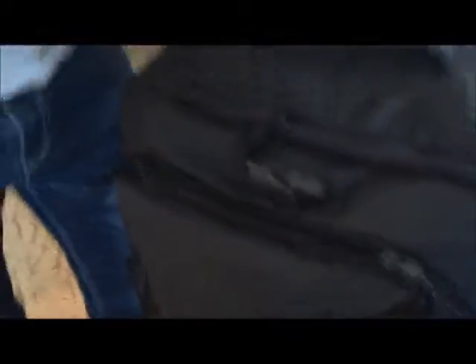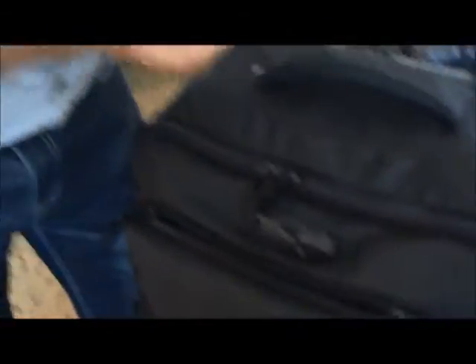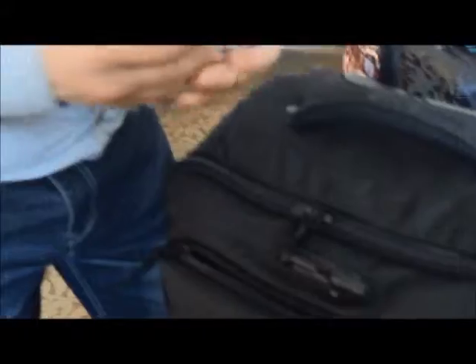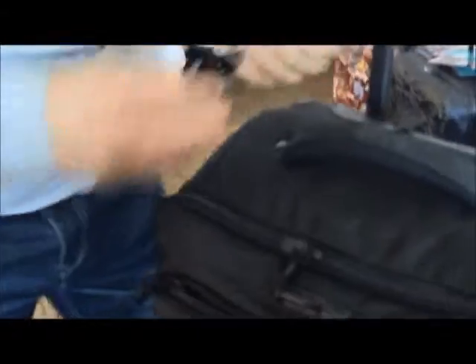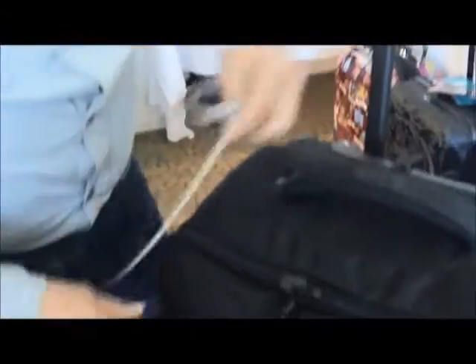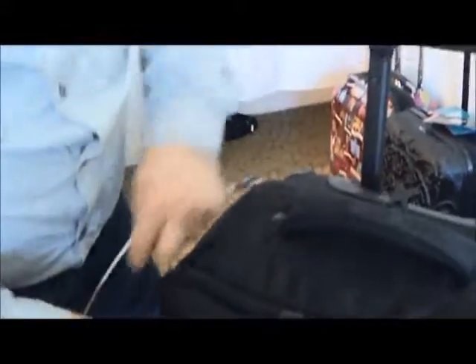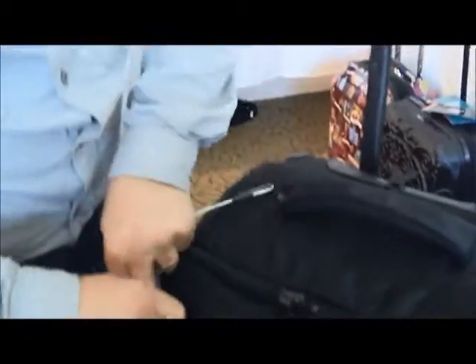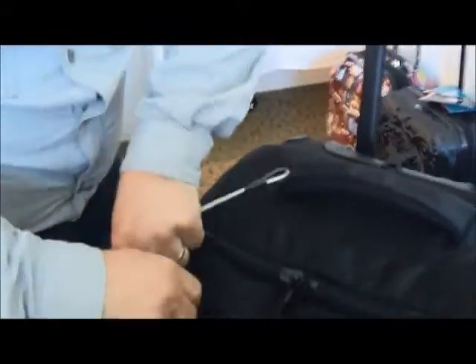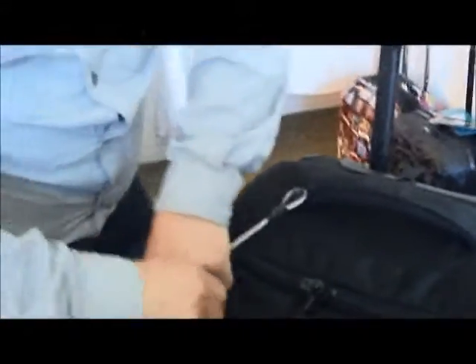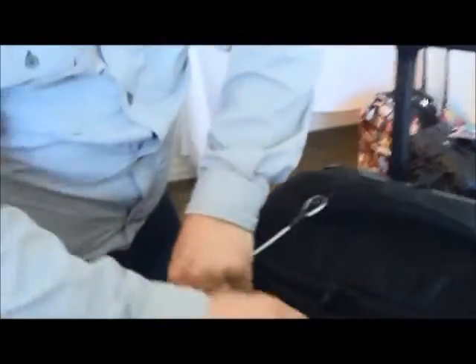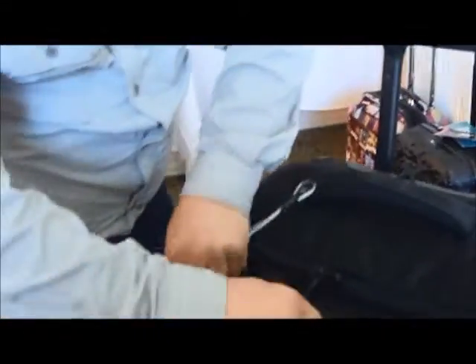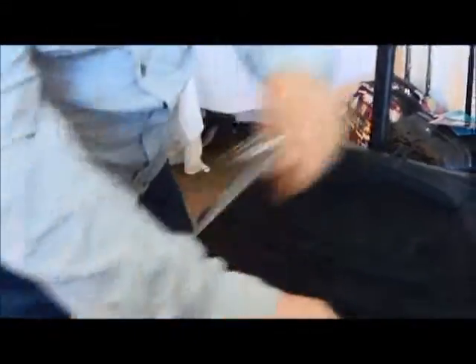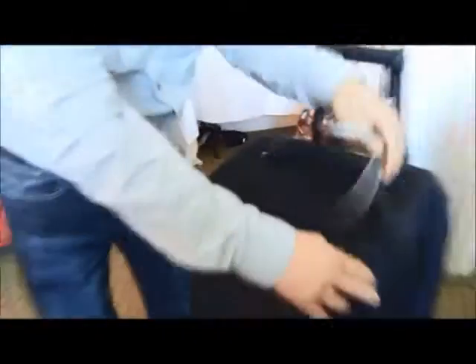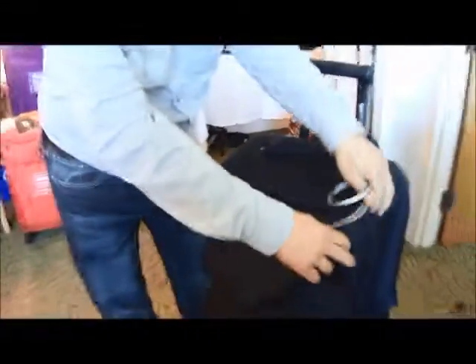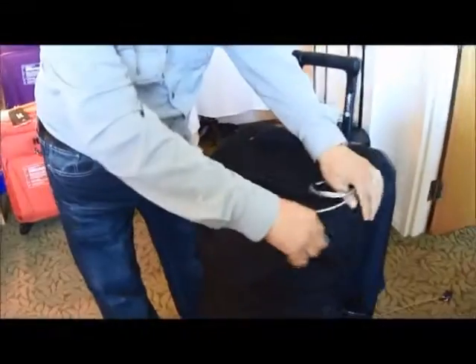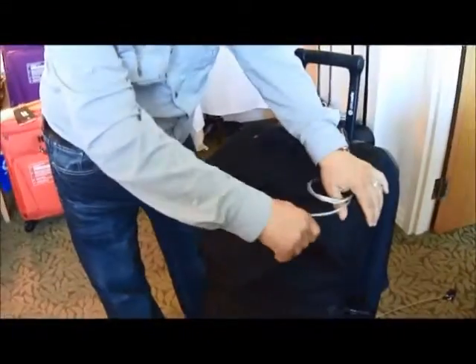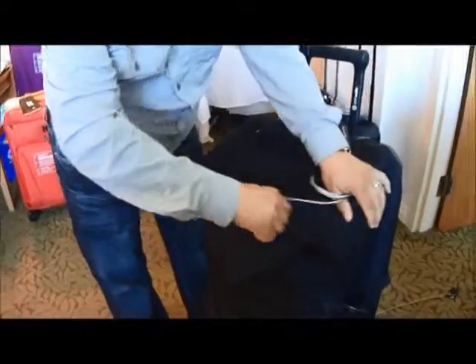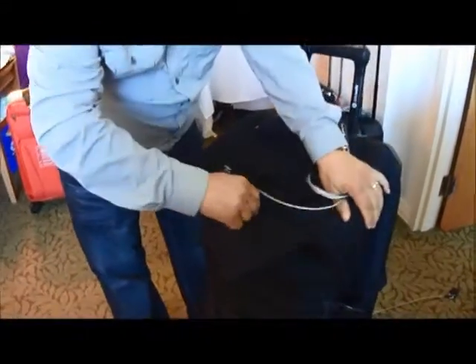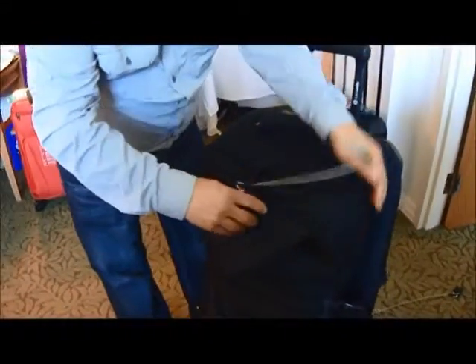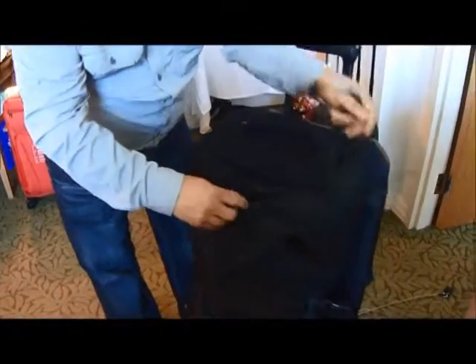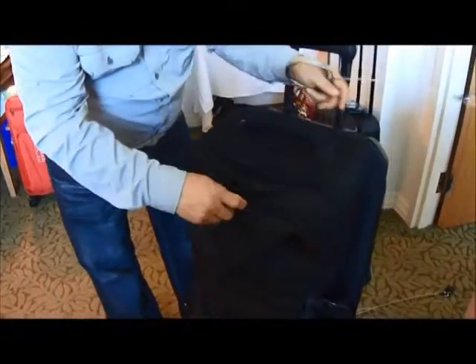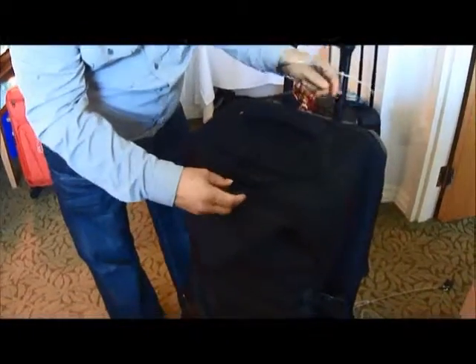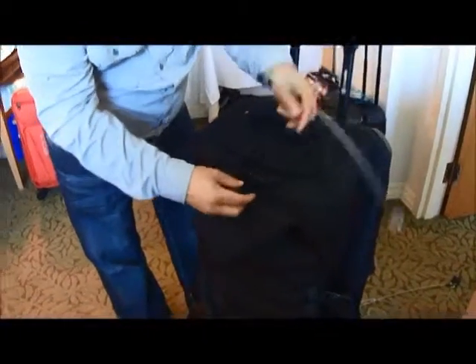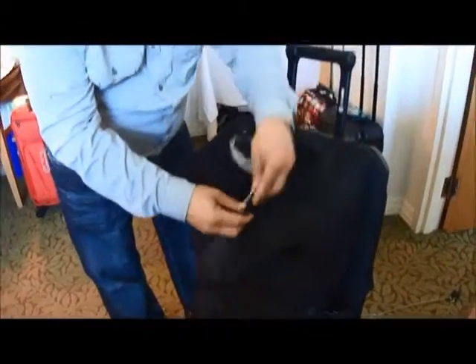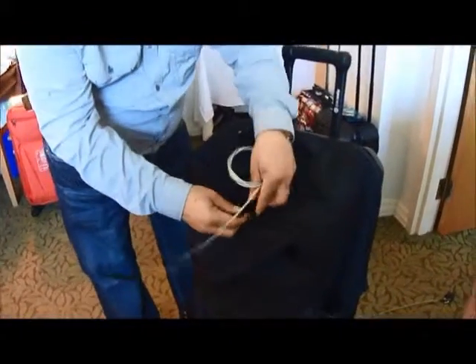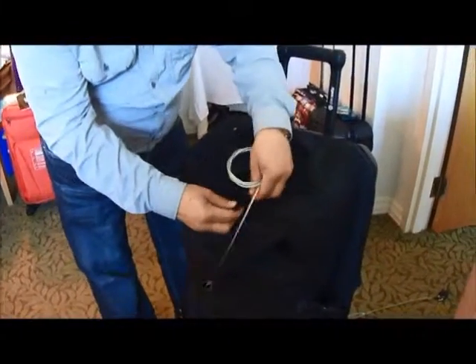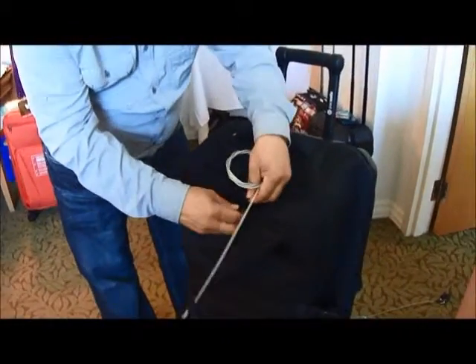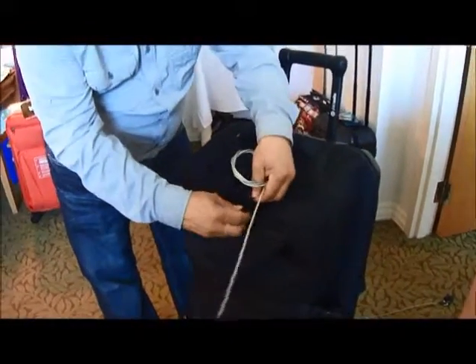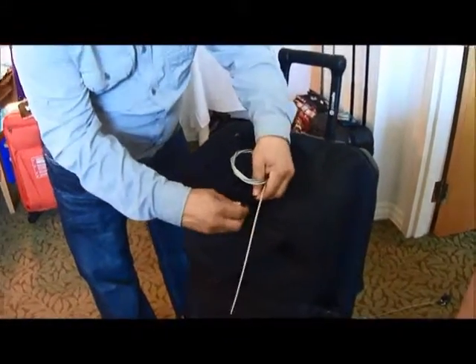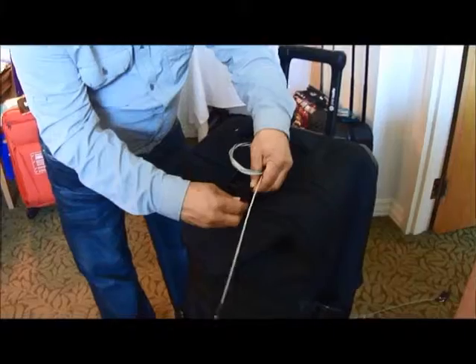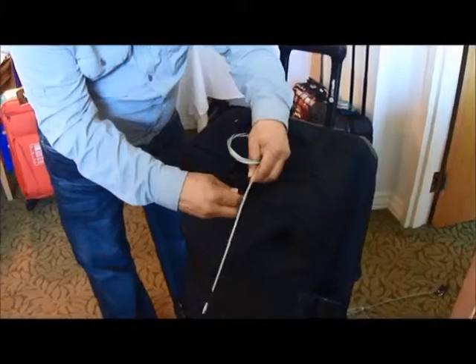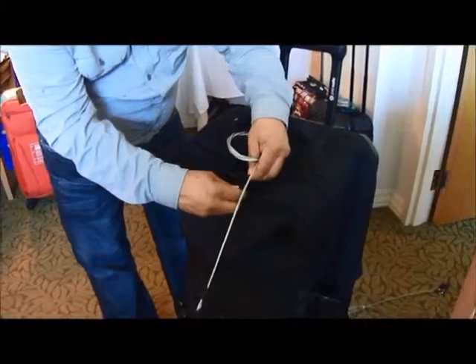You can lock the main compartment and you can lock the front zipper compartment, and additionally you can use a cable to secure the bag down to its location. The zippers are magnetic,